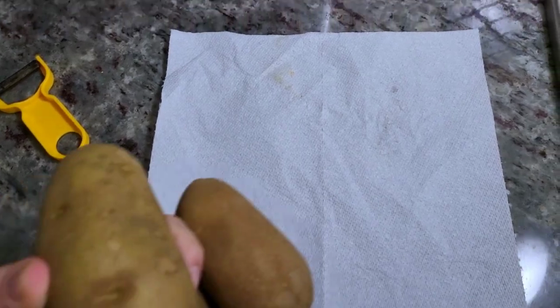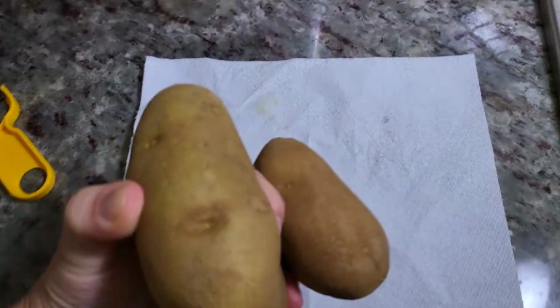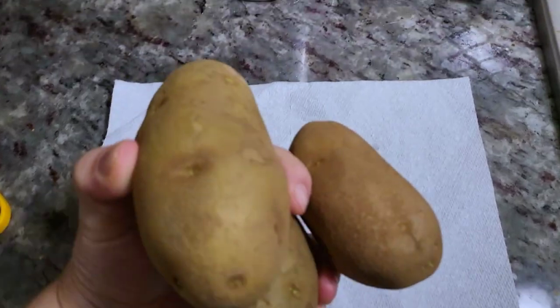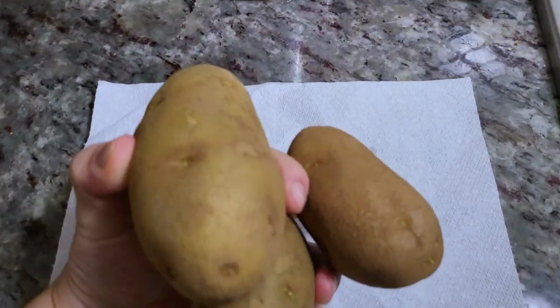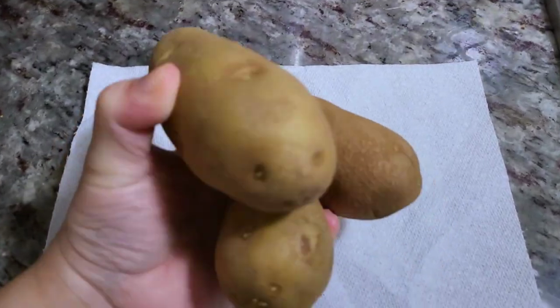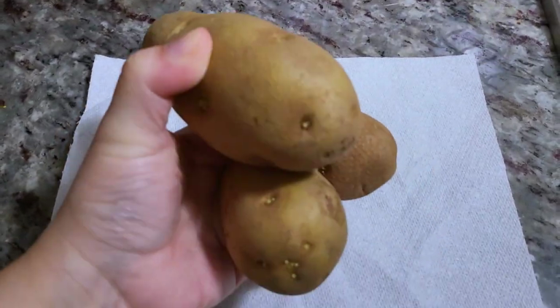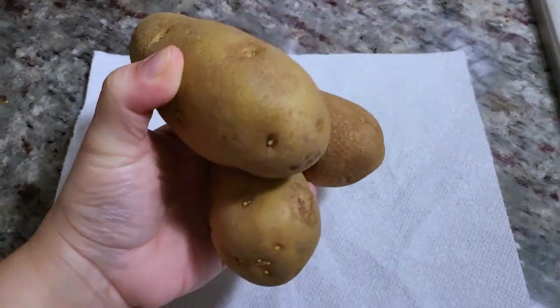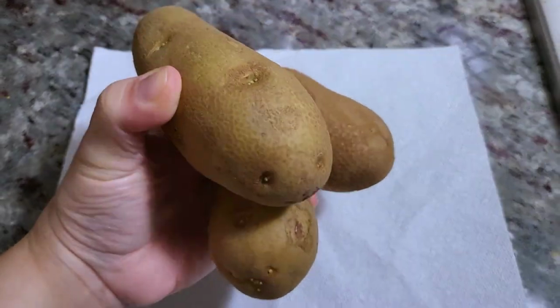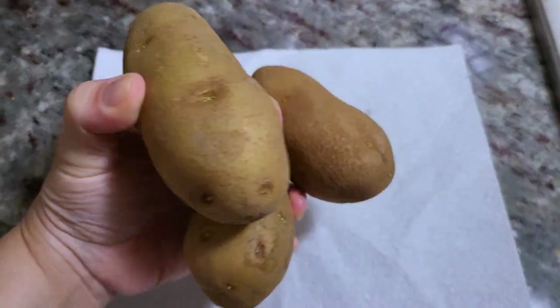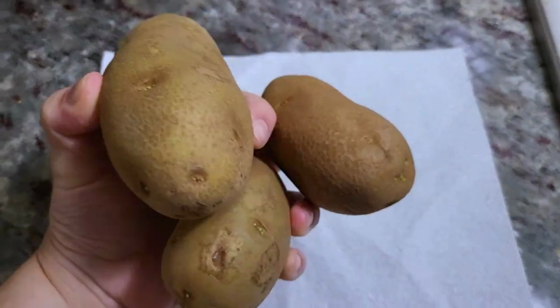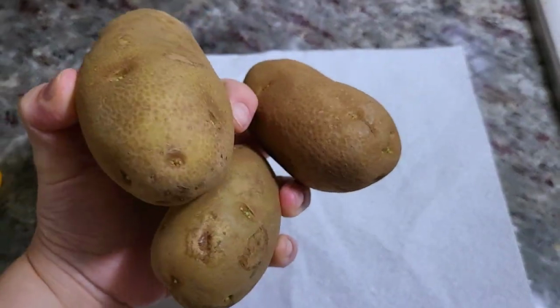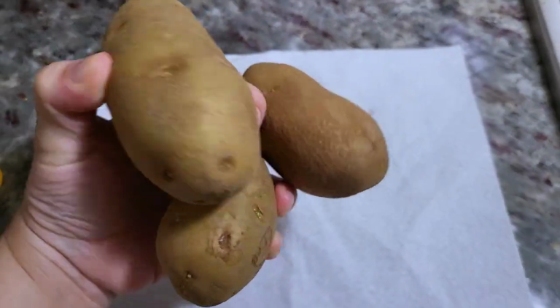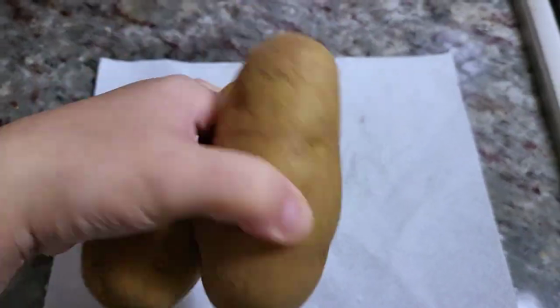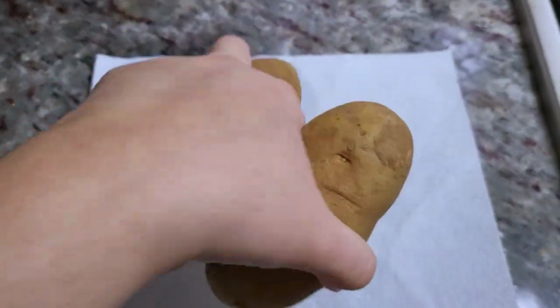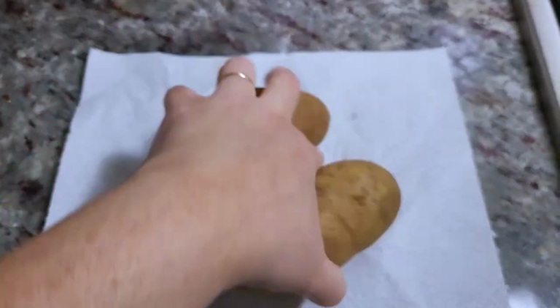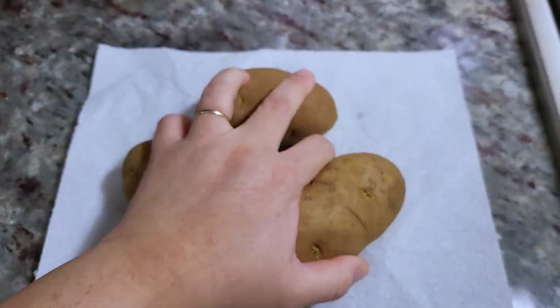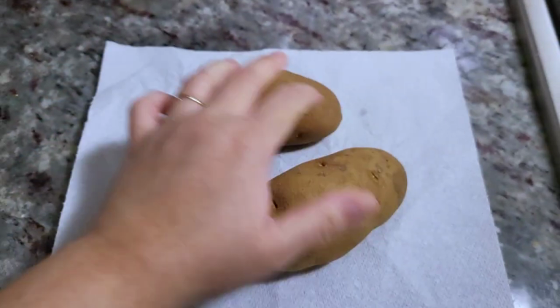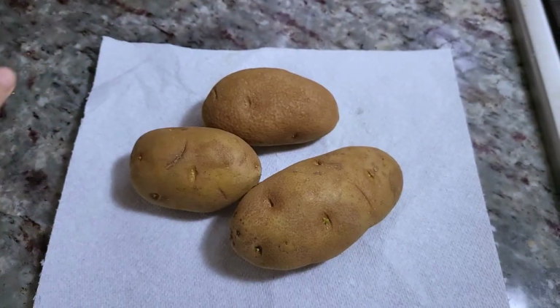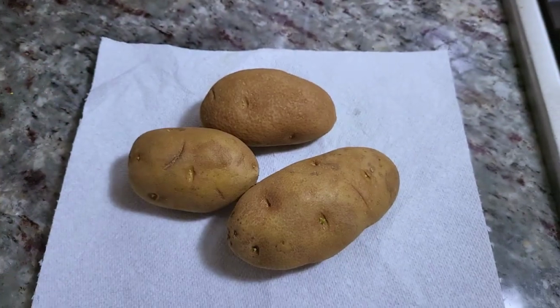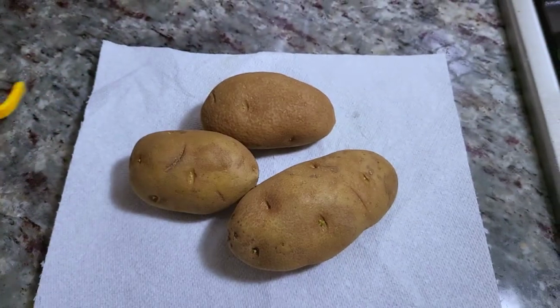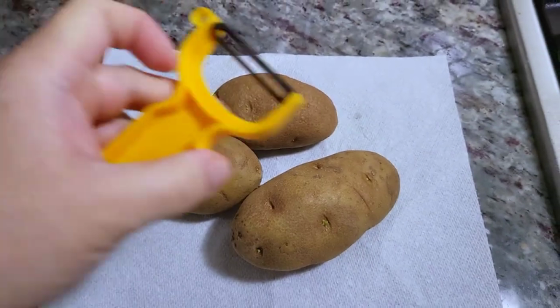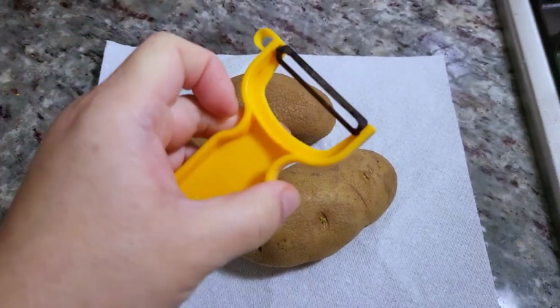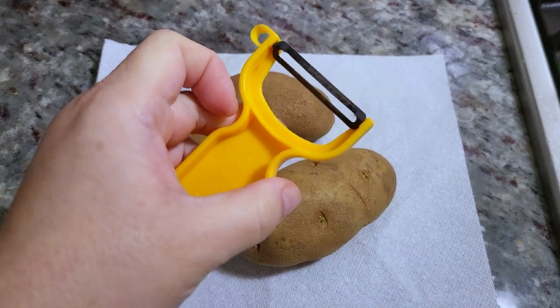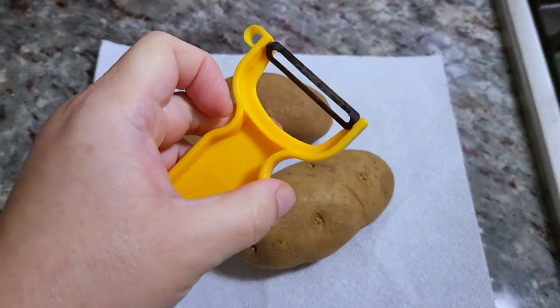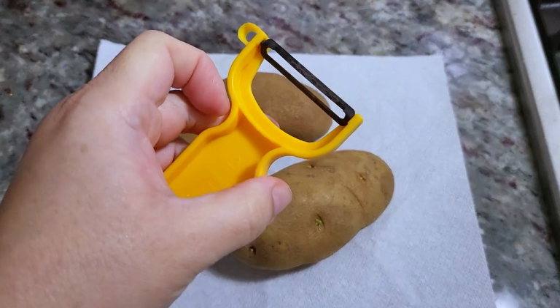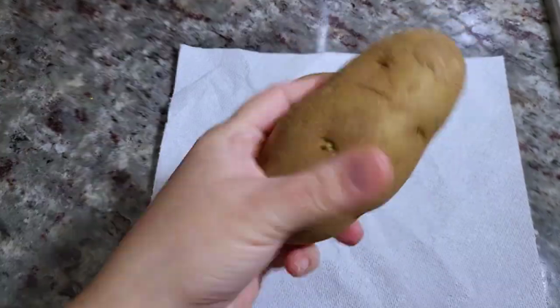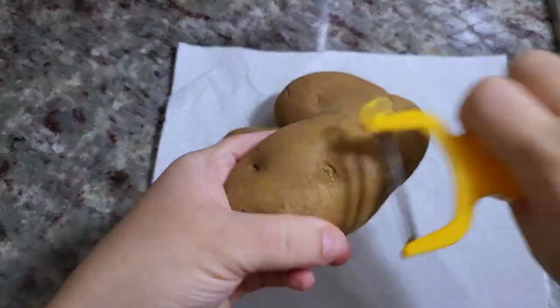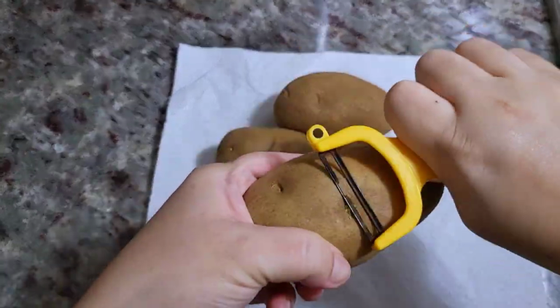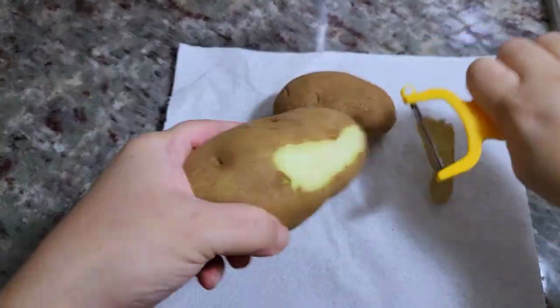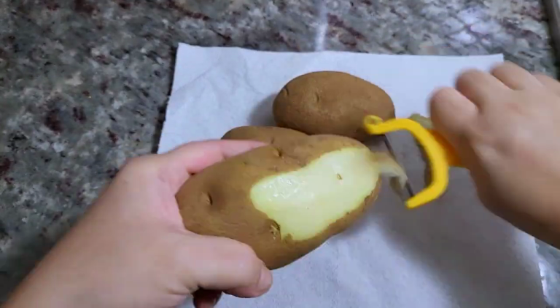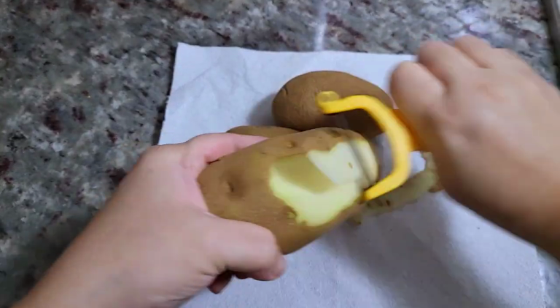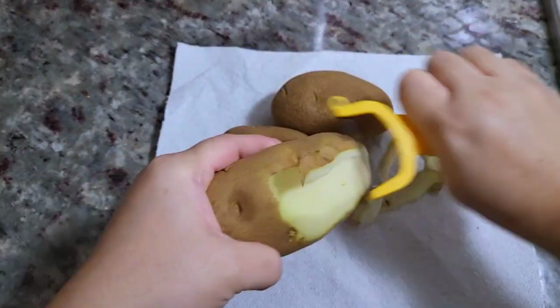Here I'm going to peel my potatoes. I have a pound of russet potatoes and I'm just going to start to peel them.